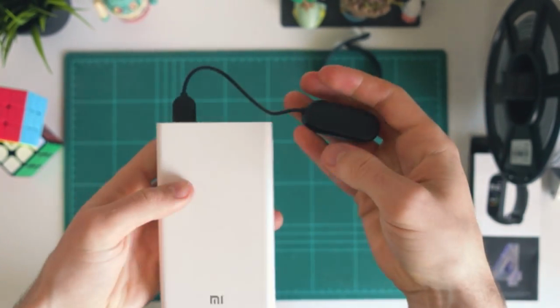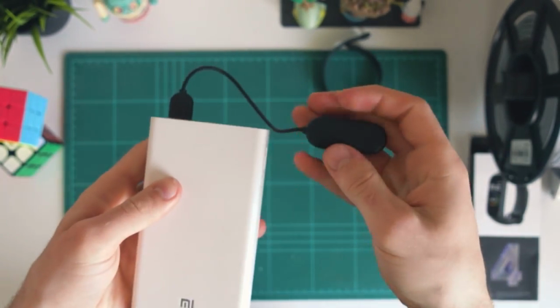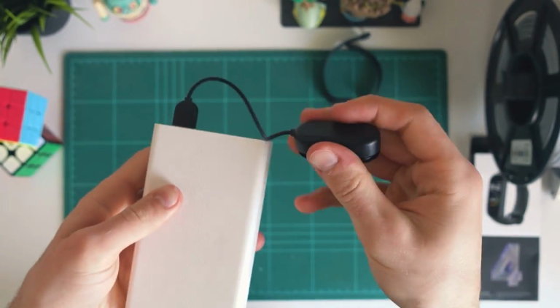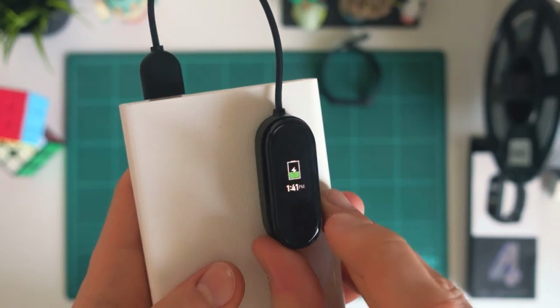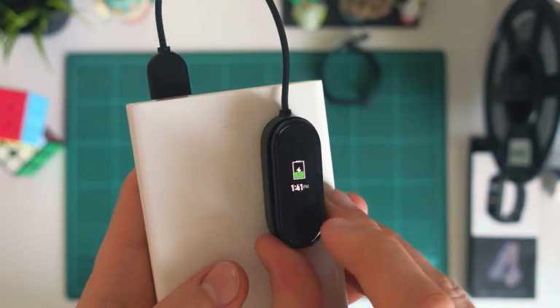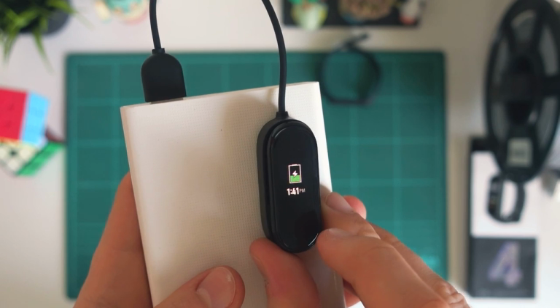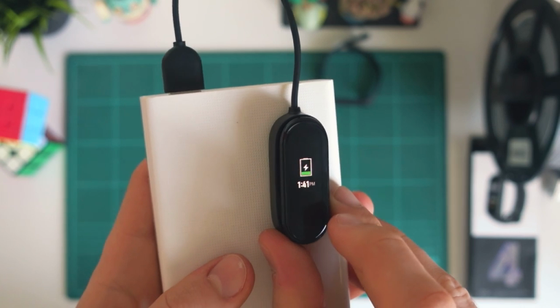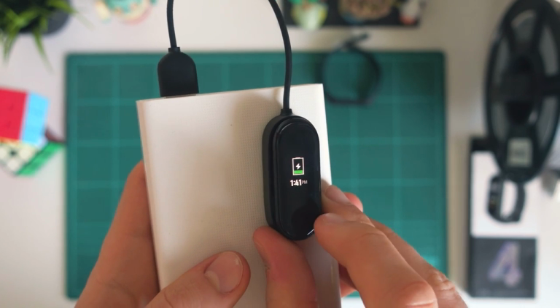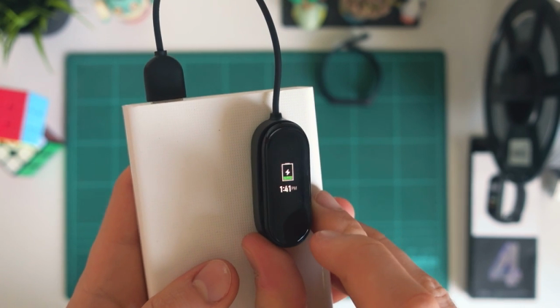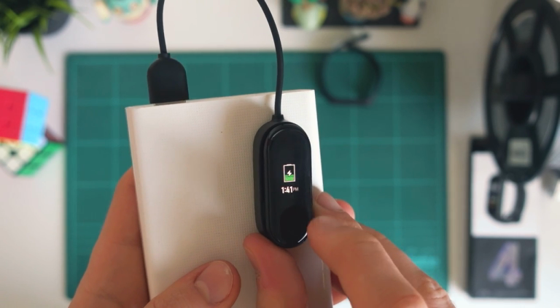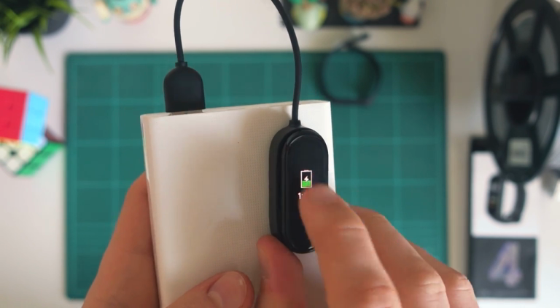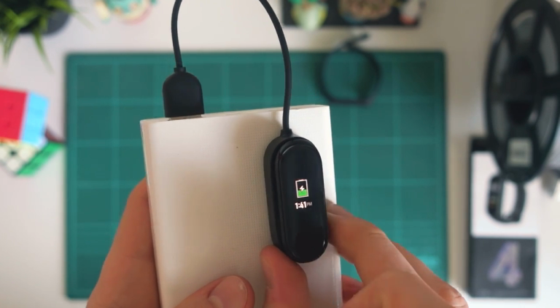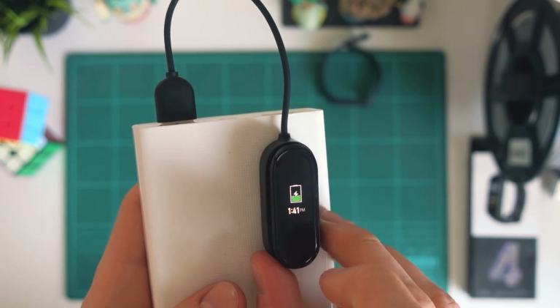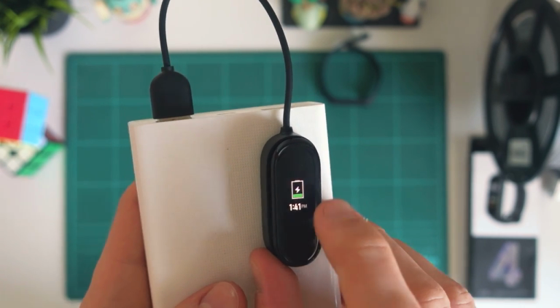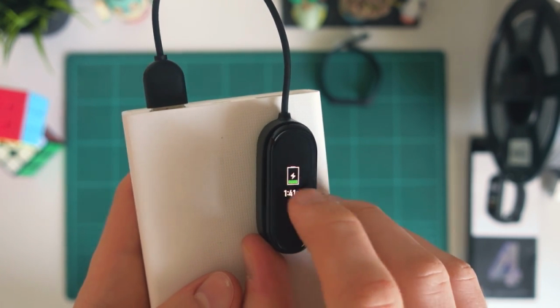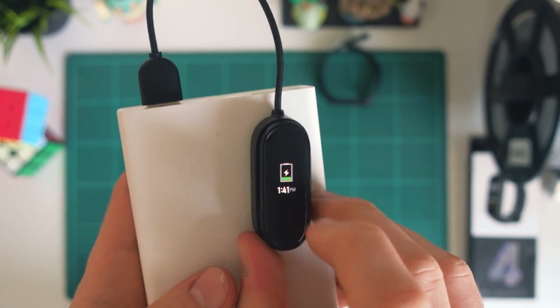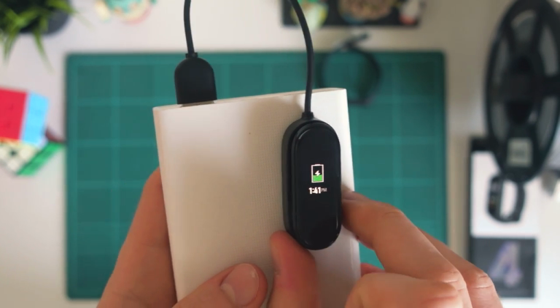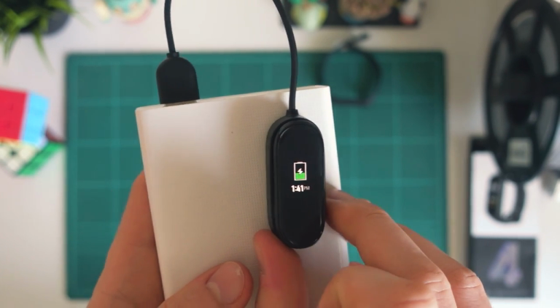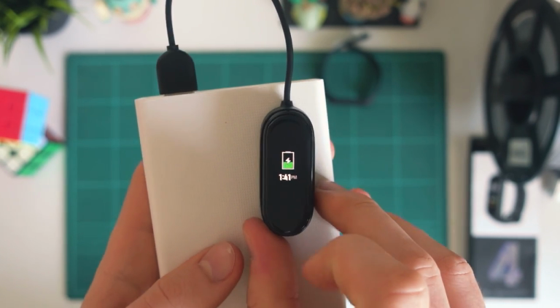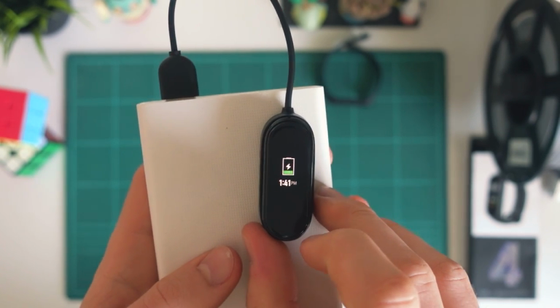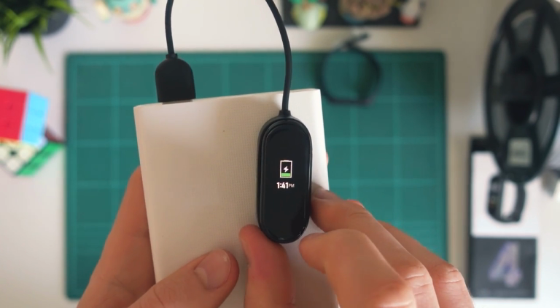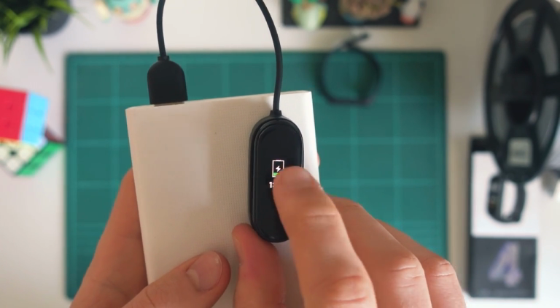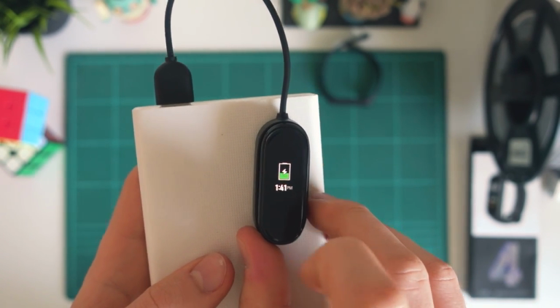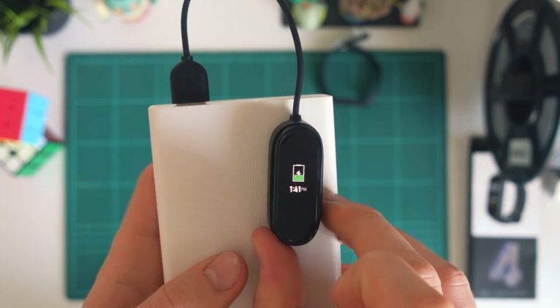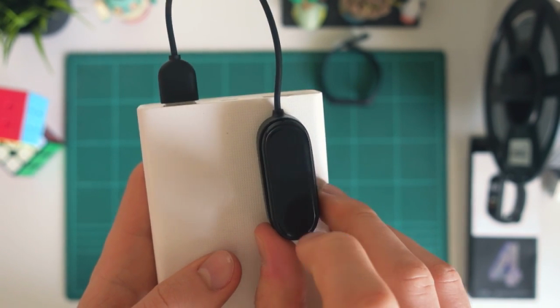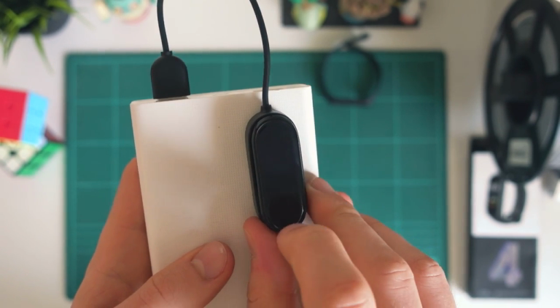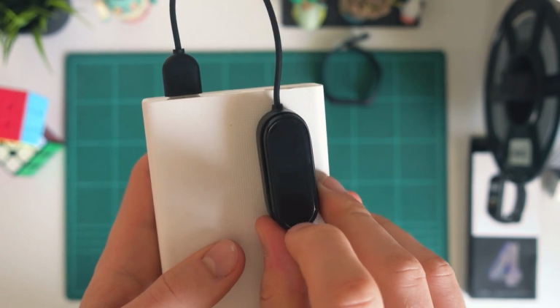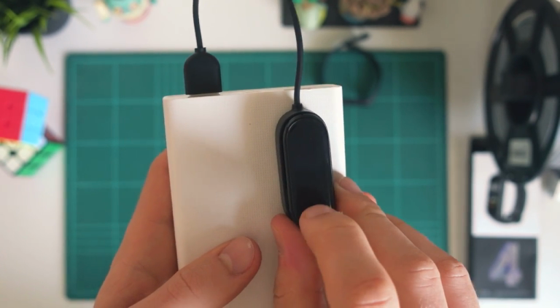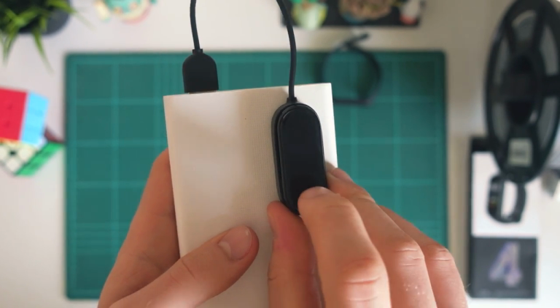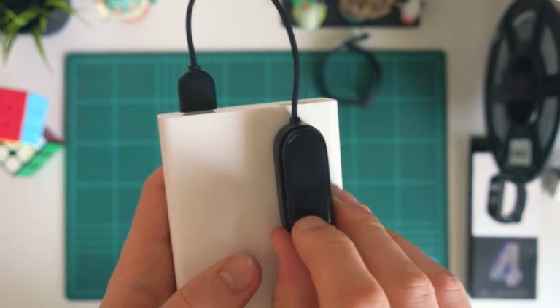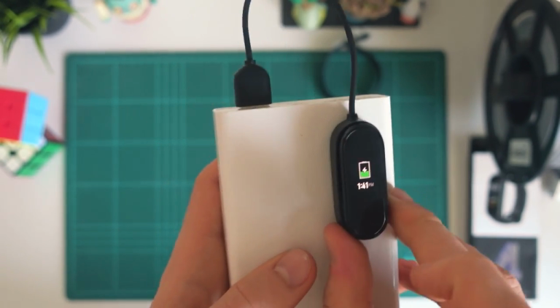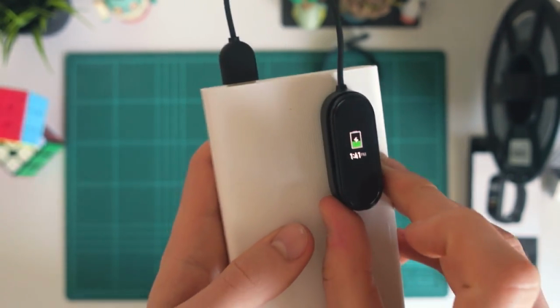If we just grab our USB plug, I'm going to plug it into my battery pack just to show you. And you can see that now our Mi Band is charging. We've got that little battery indicator as well as the time, which is pretty handy.